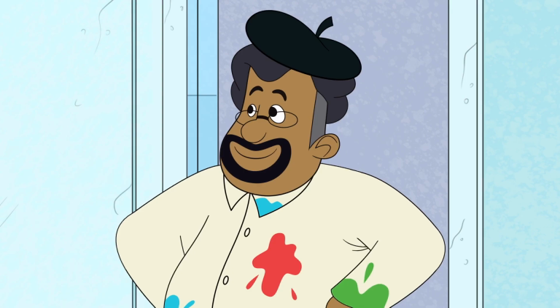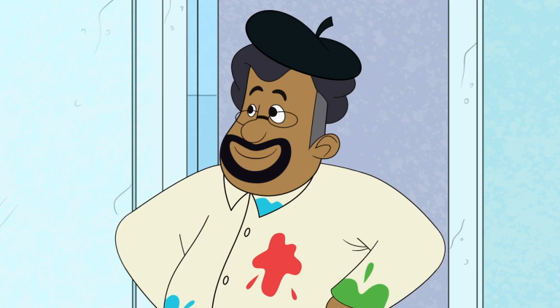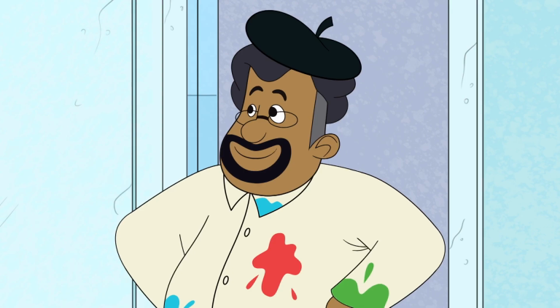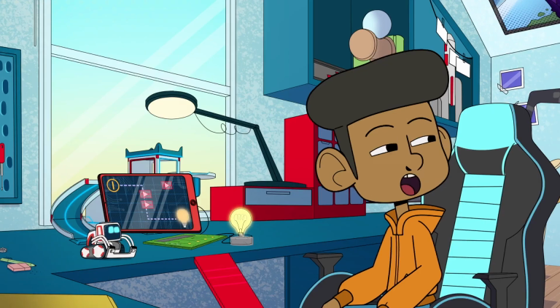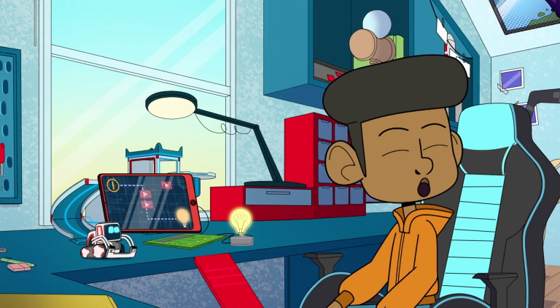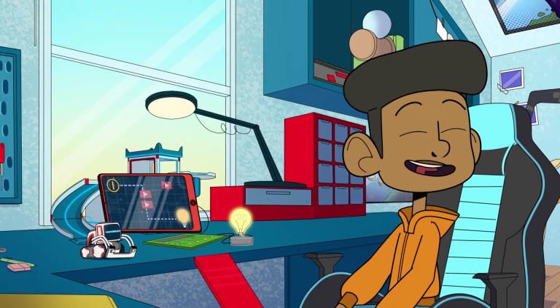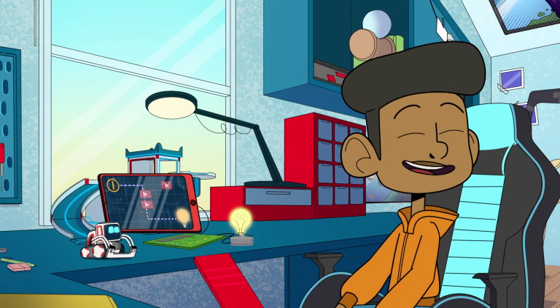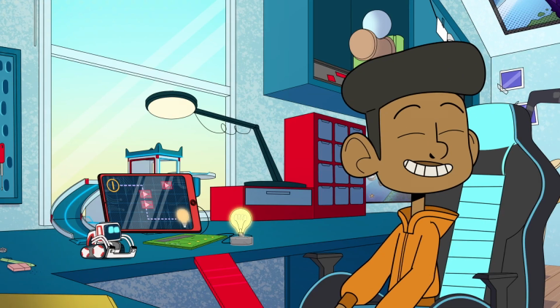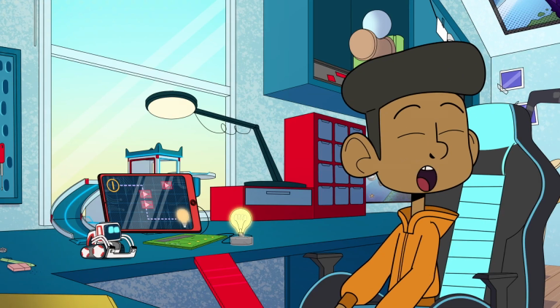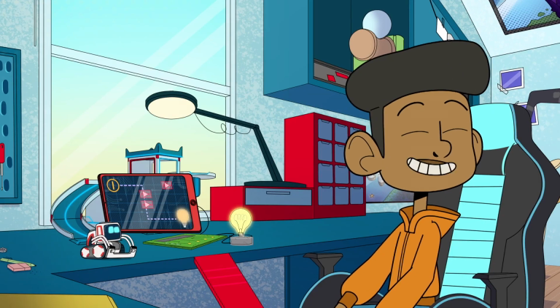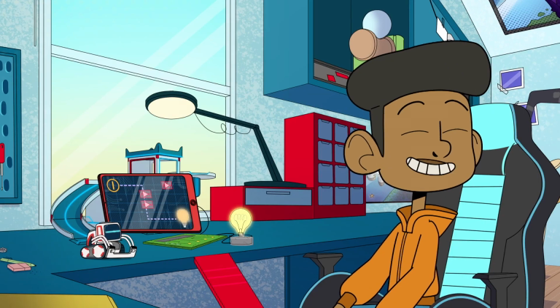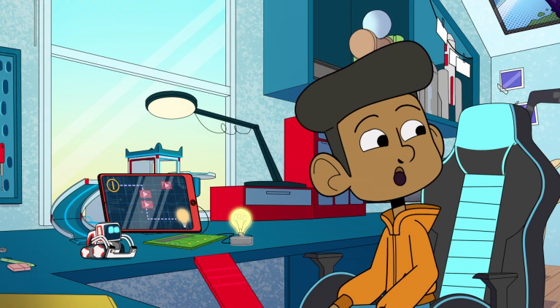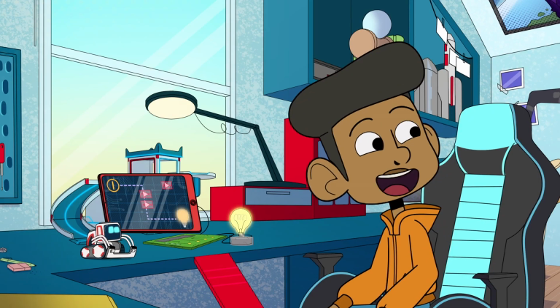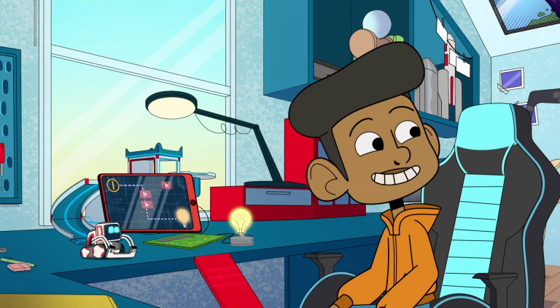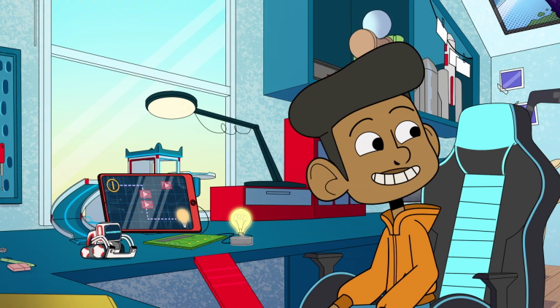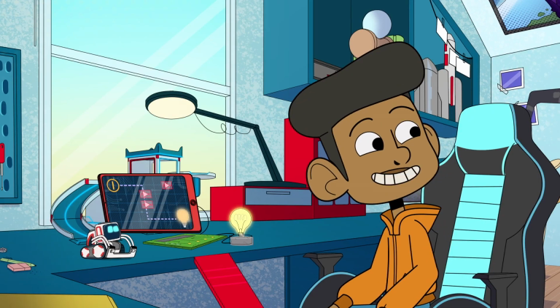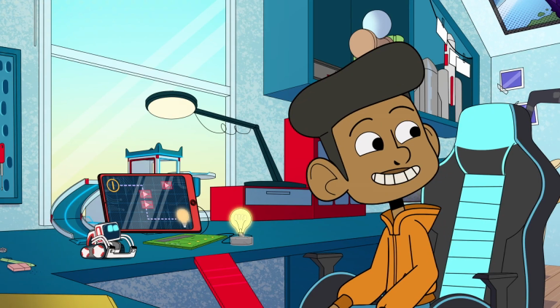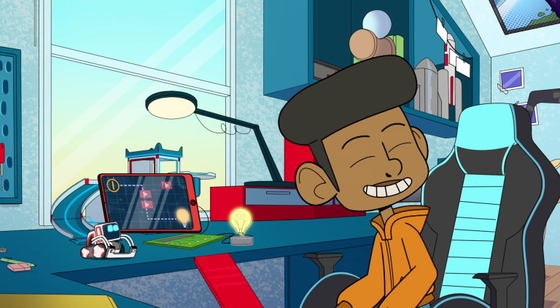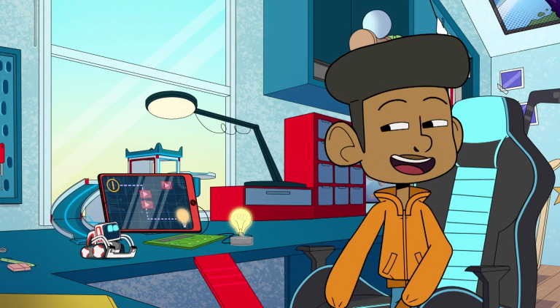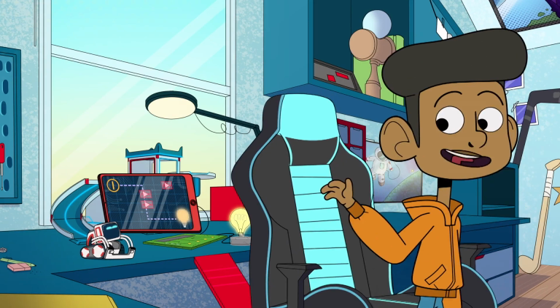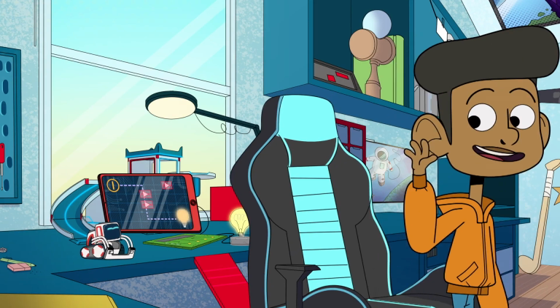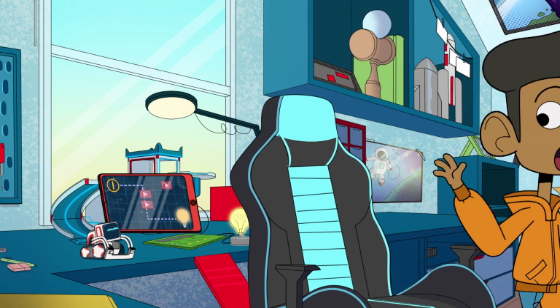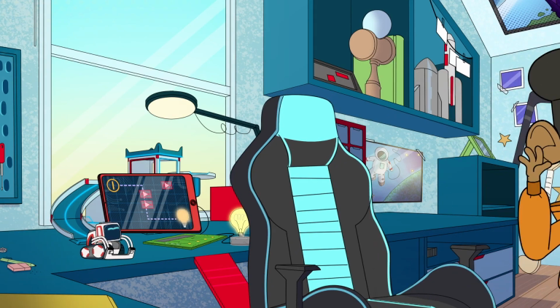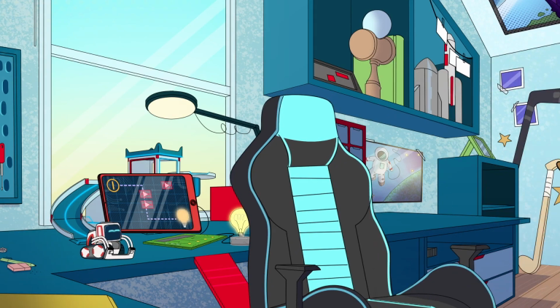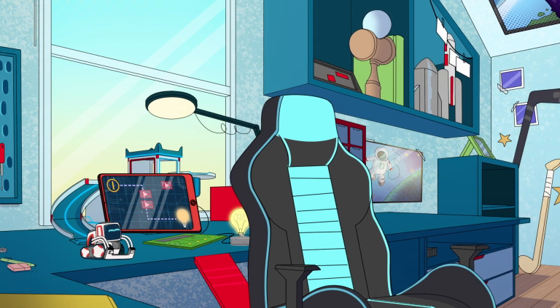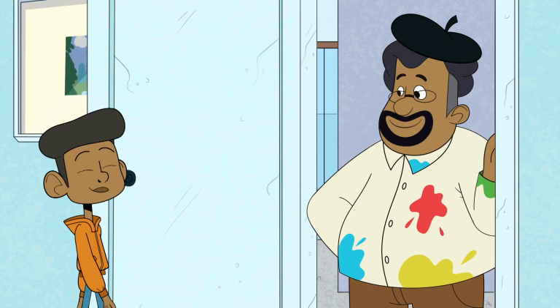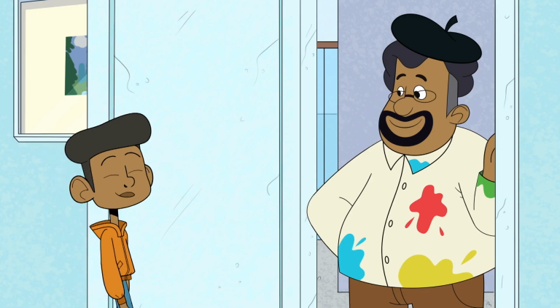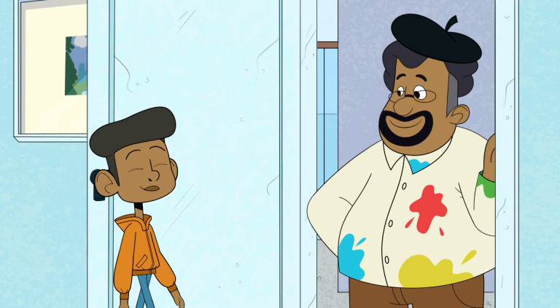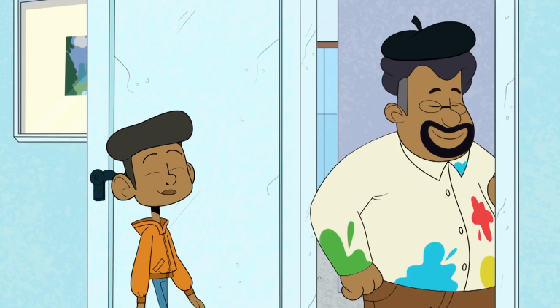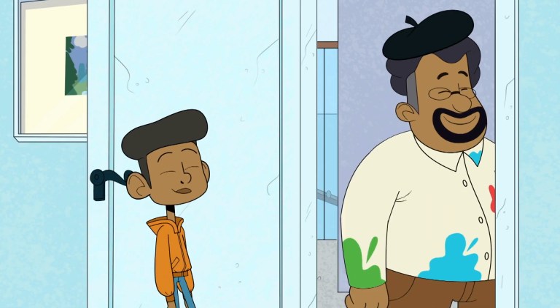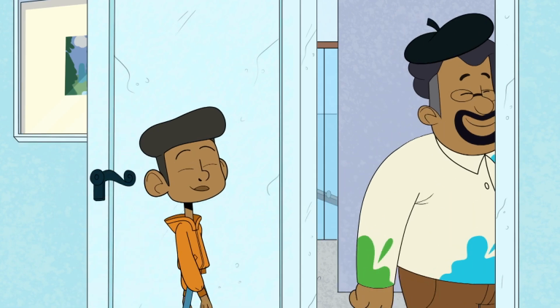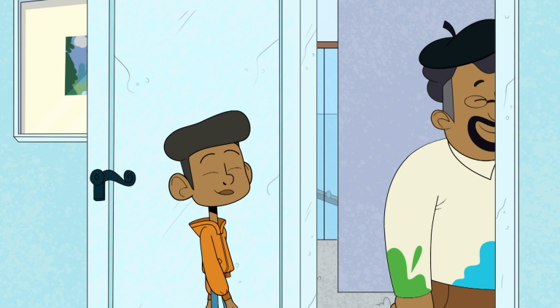Cool. So does coding. See you later, Cosmo. See ya.